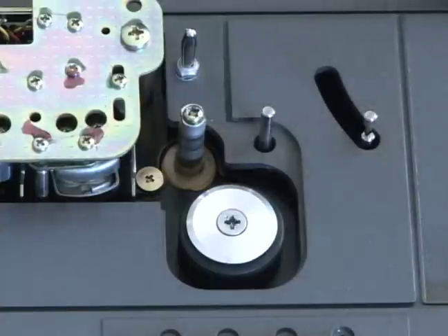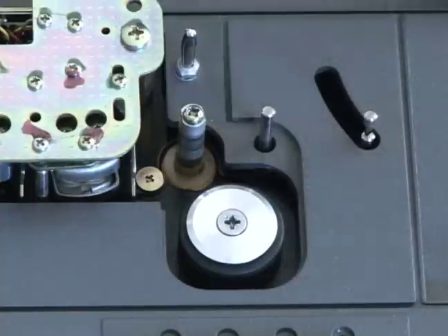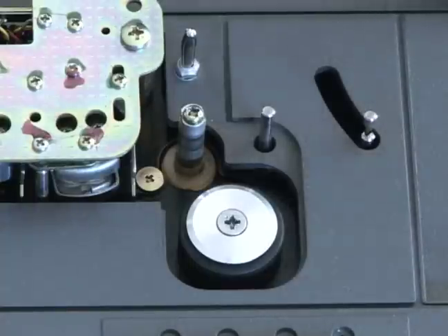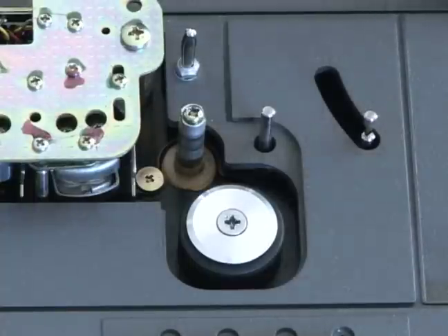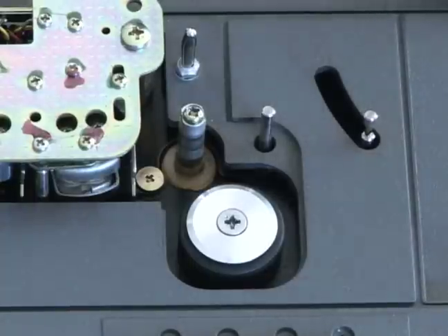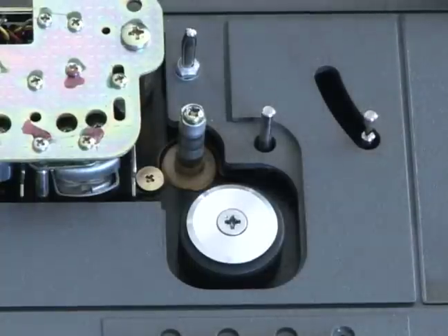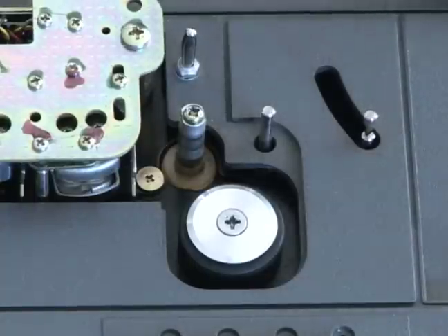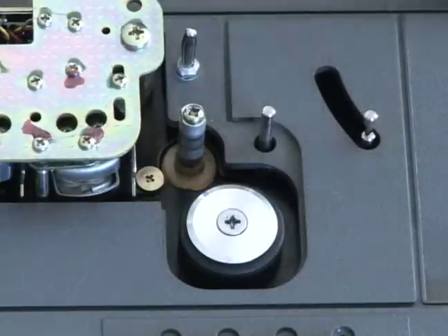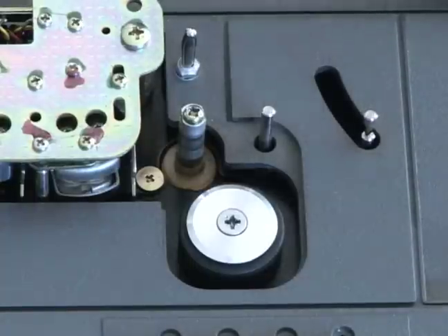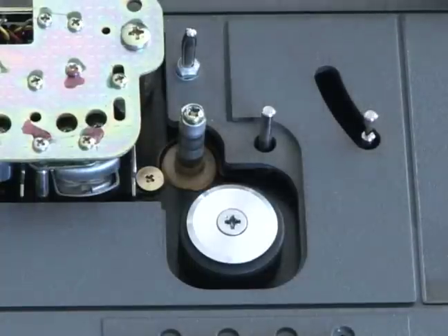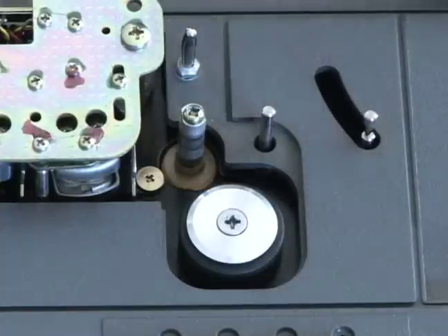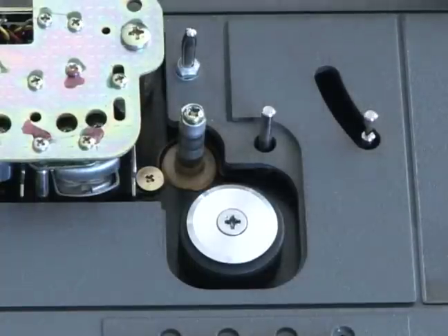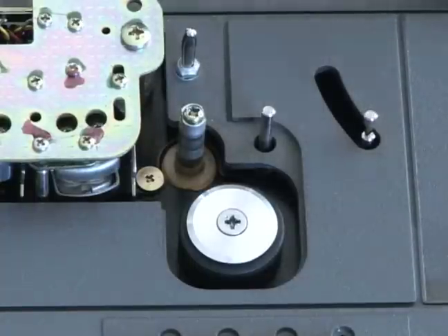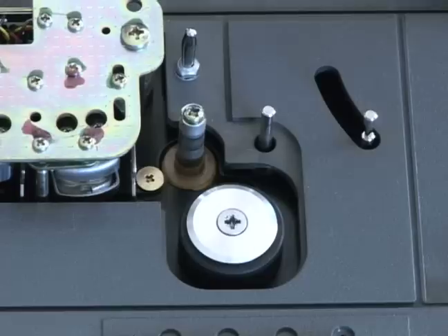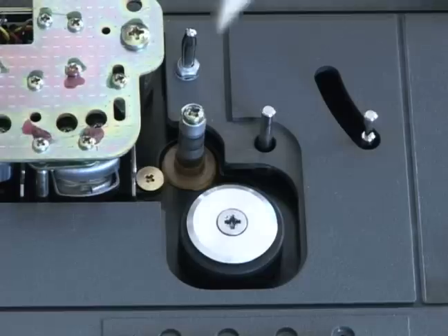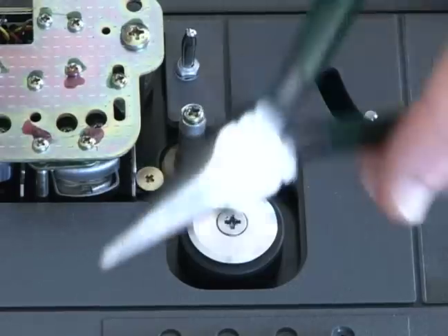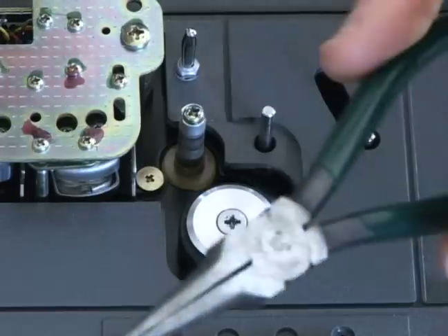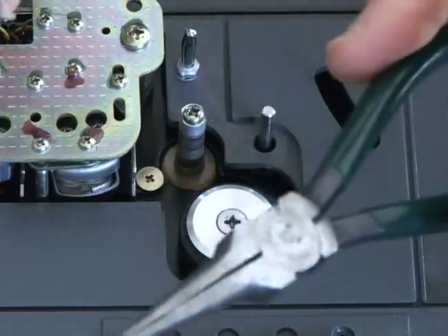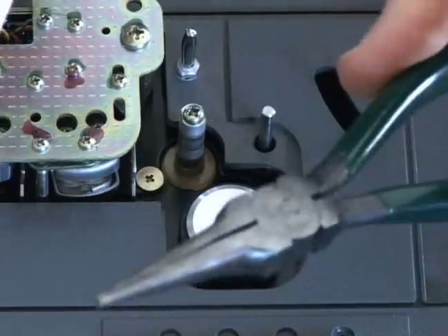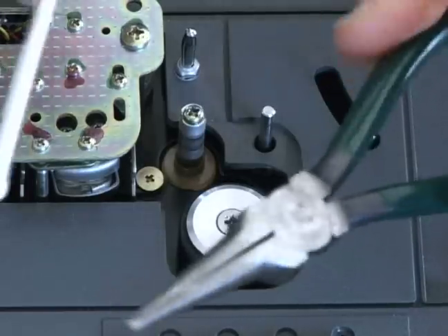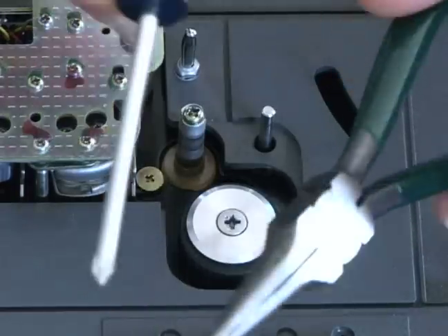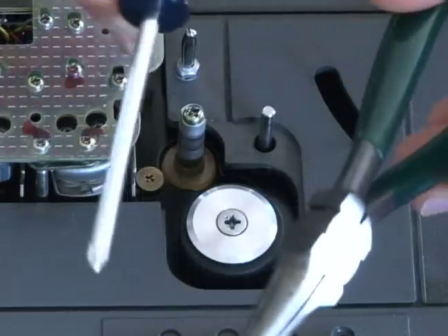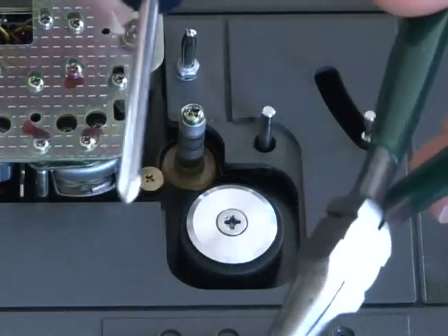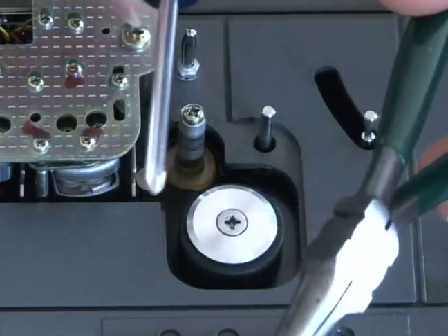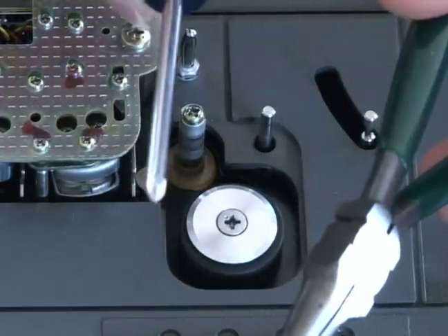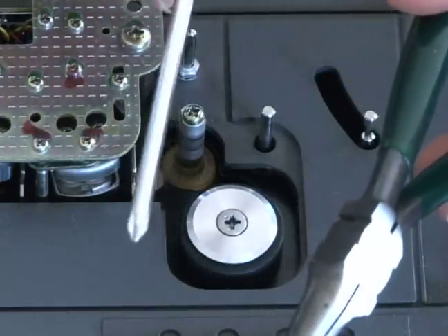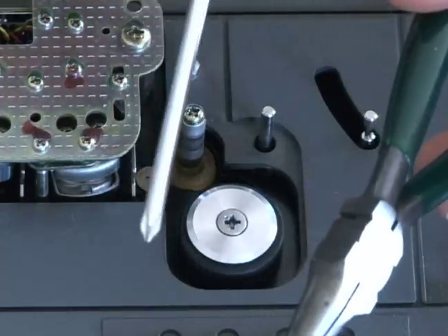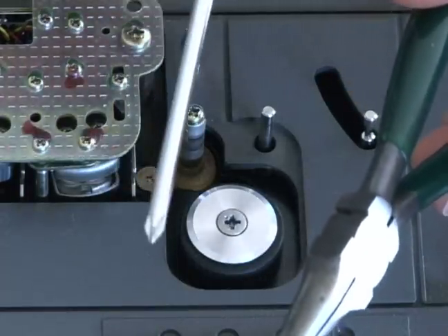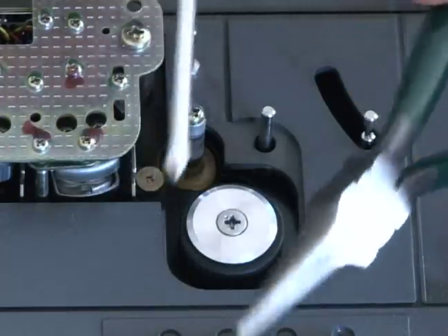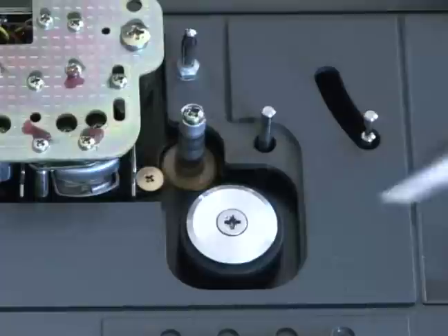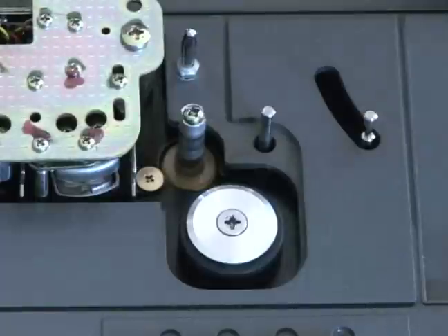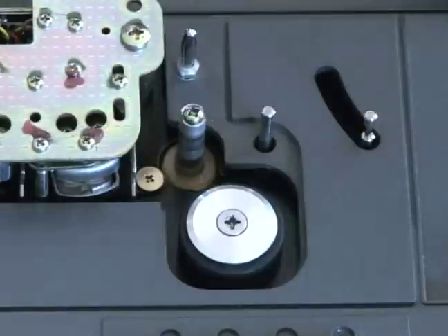Let's start with the capstan motor. I'm going to need a little needle nose pliers and a Phillips screwdriver.